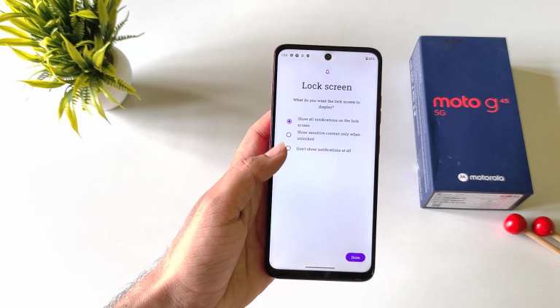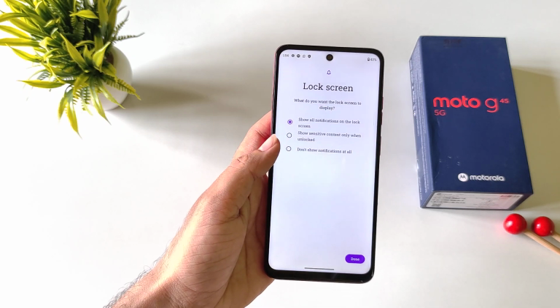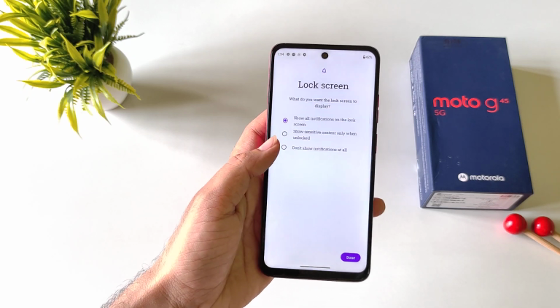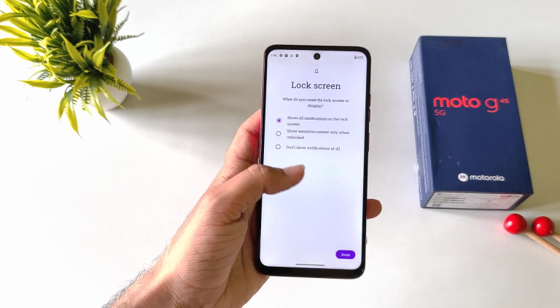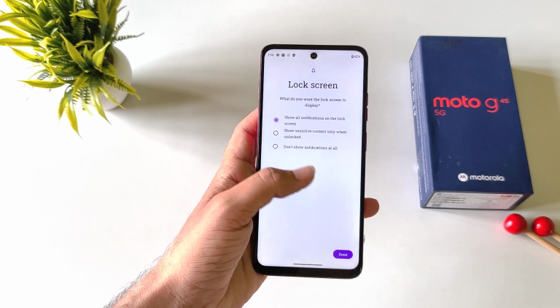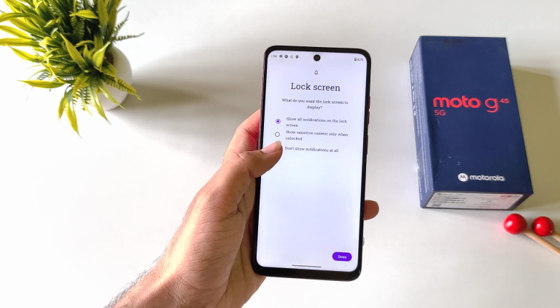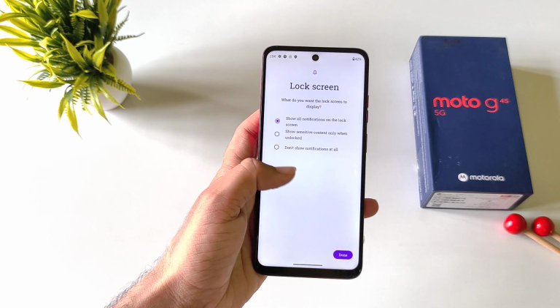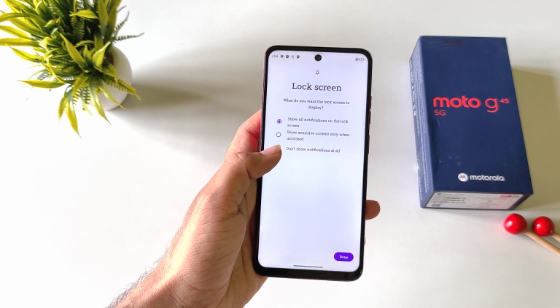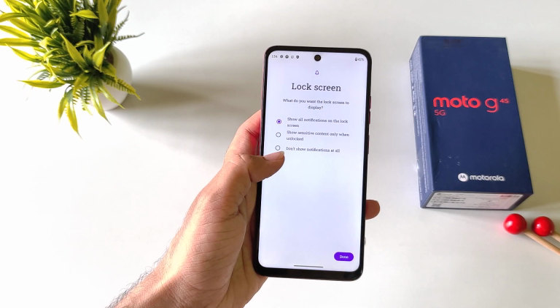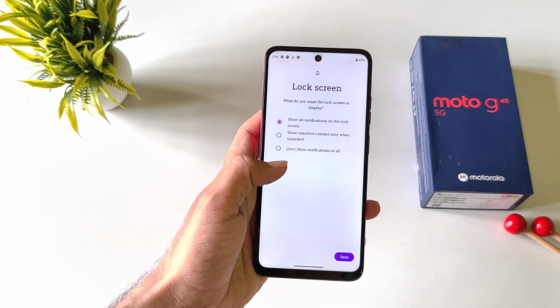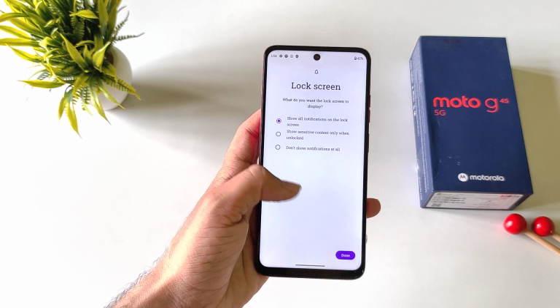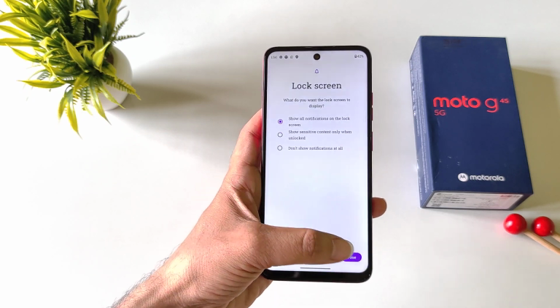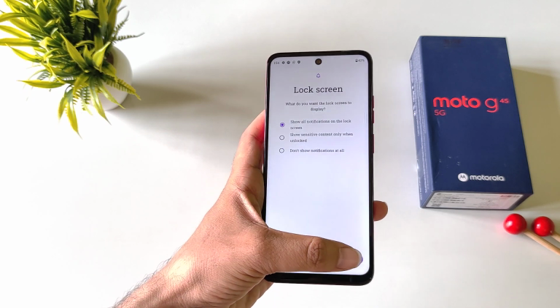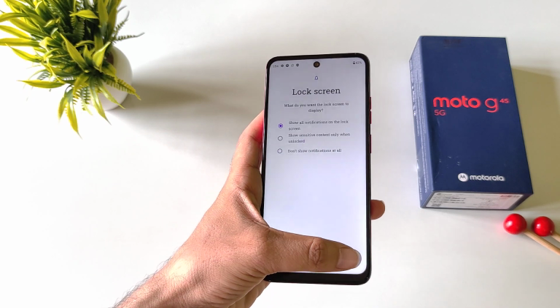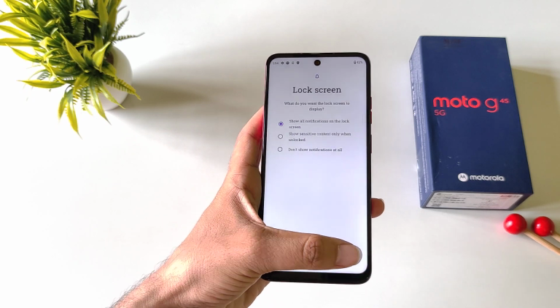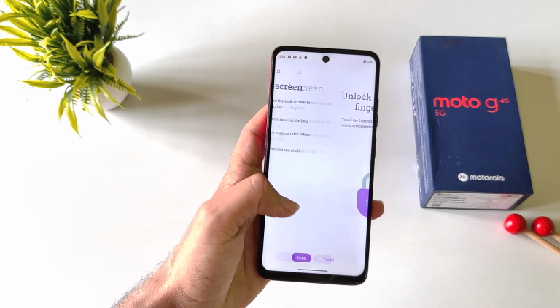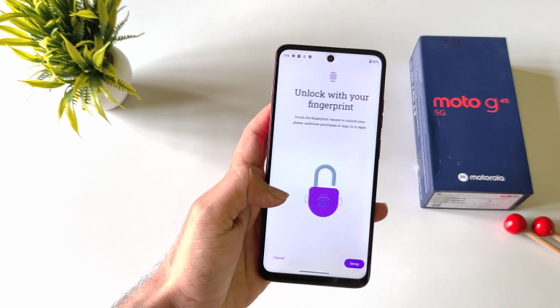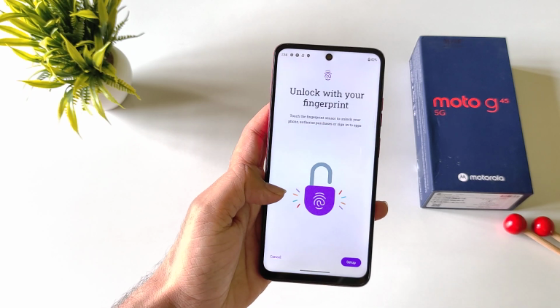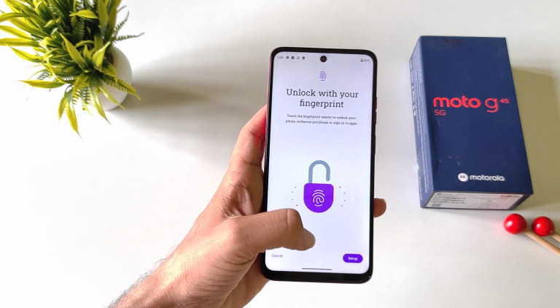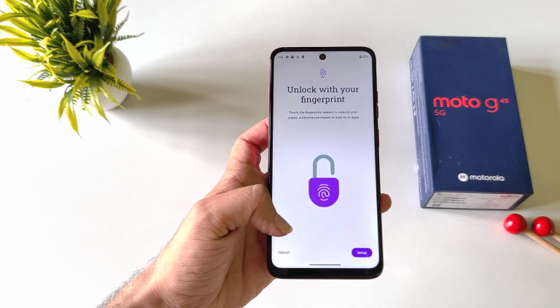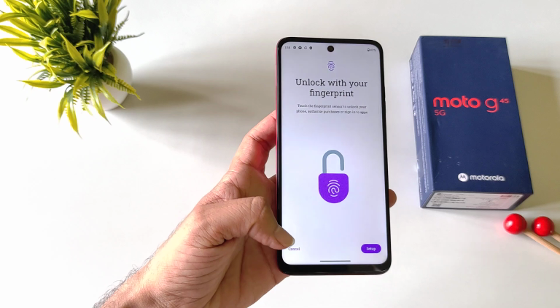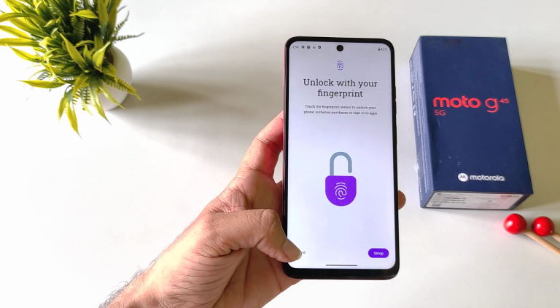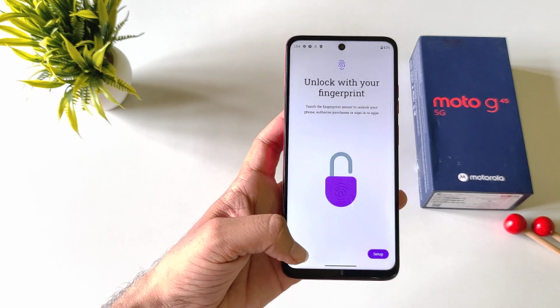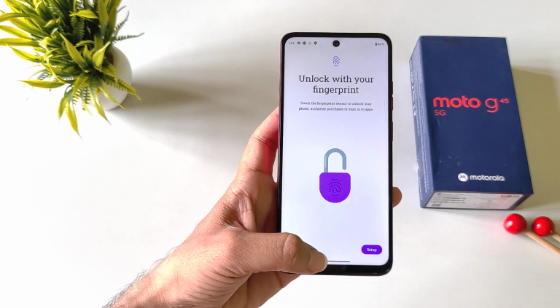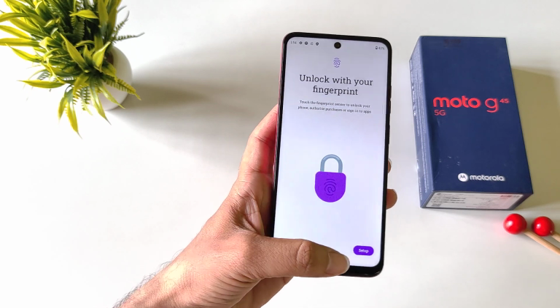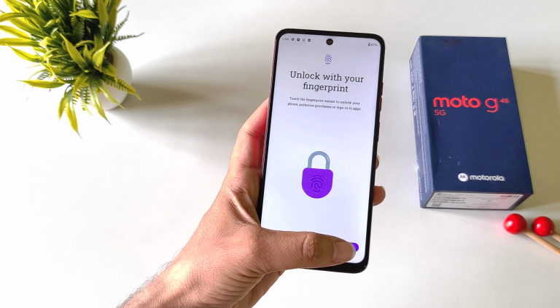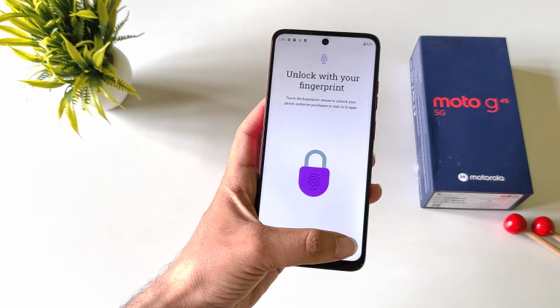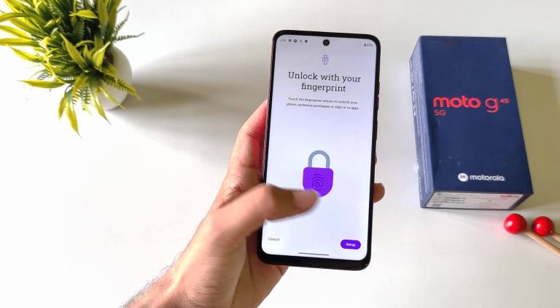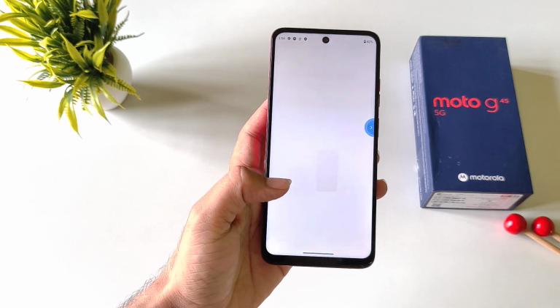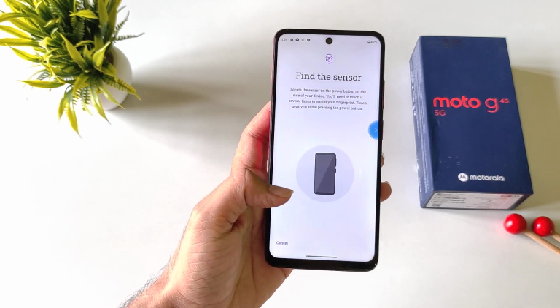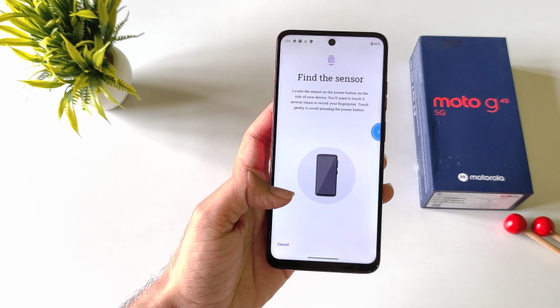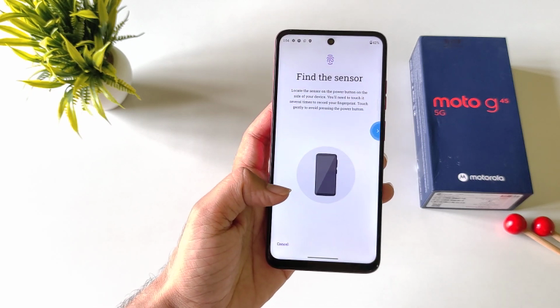Now select the privacy setting and then click on done. After this, click on setup.